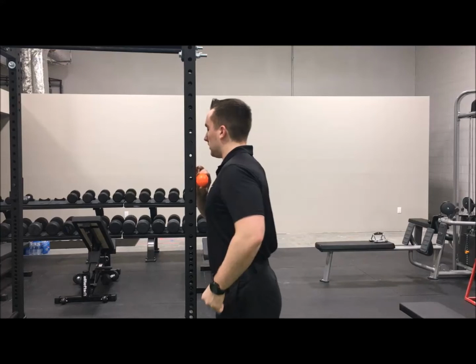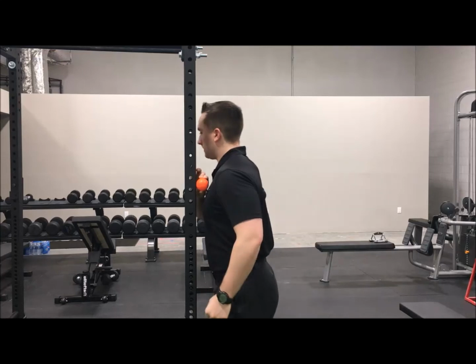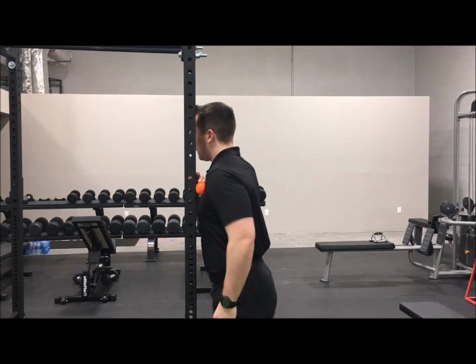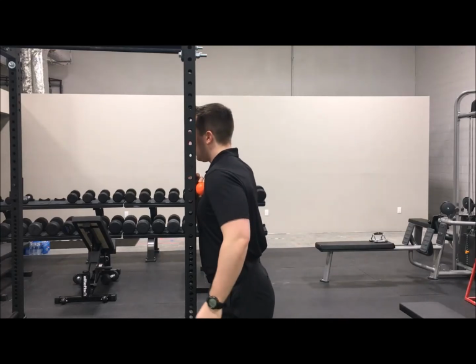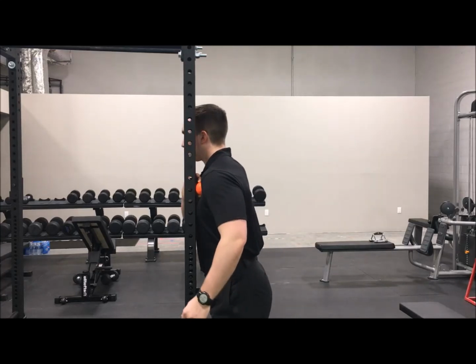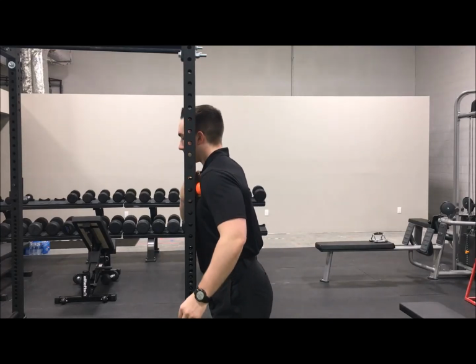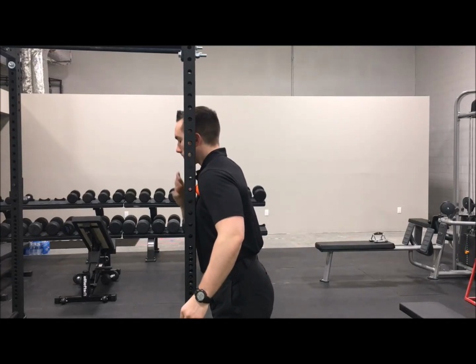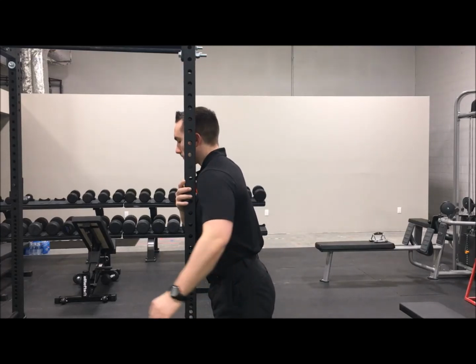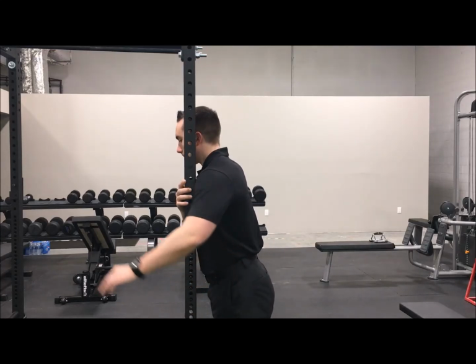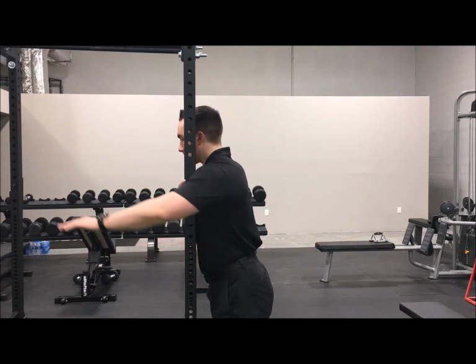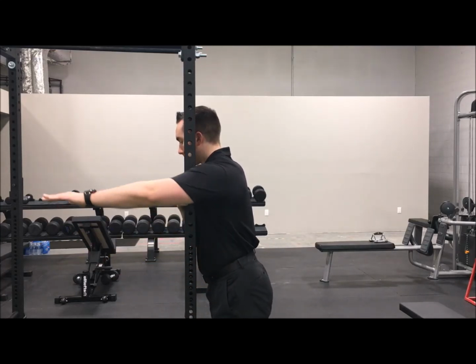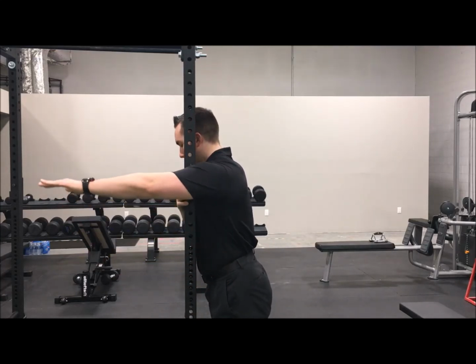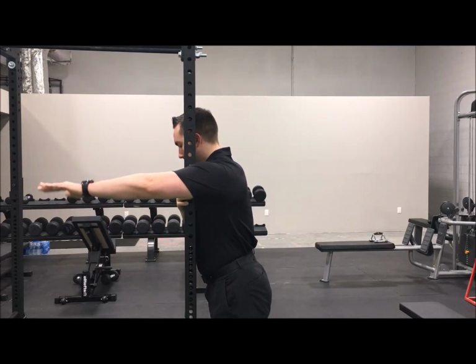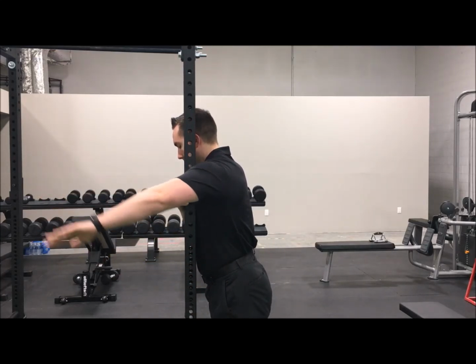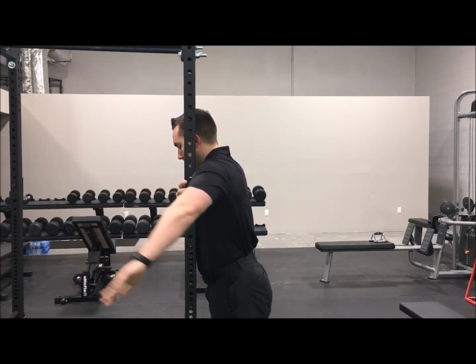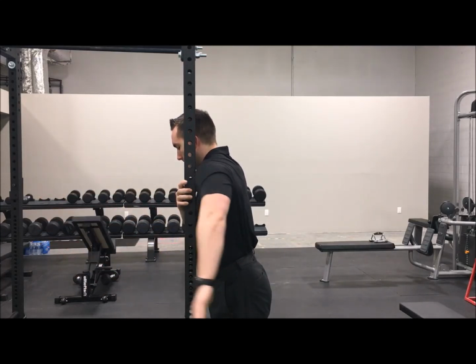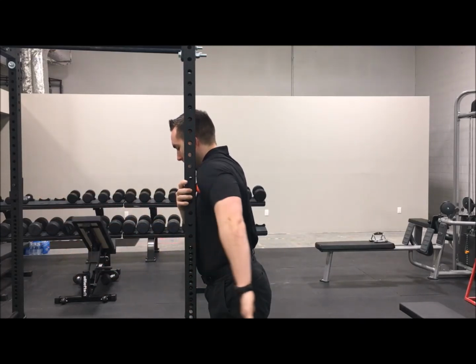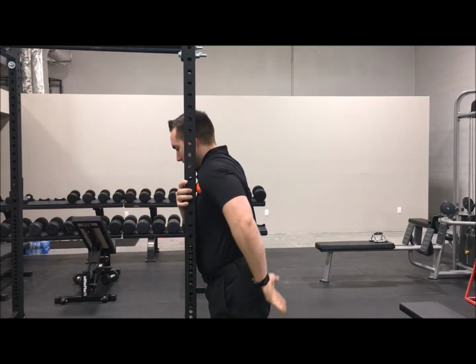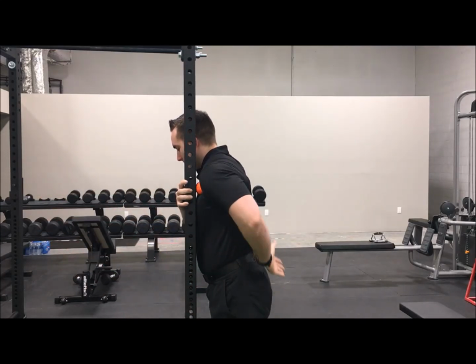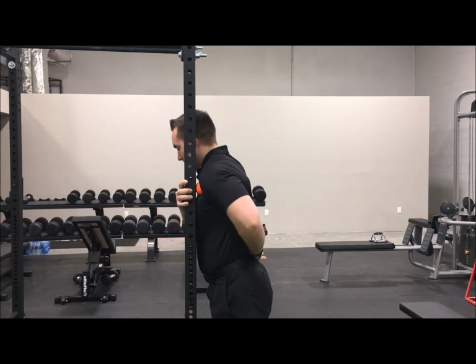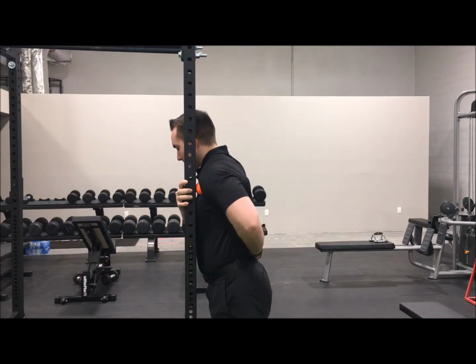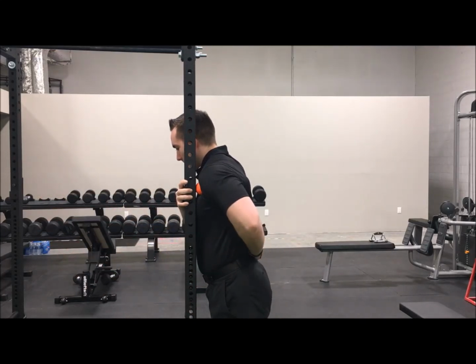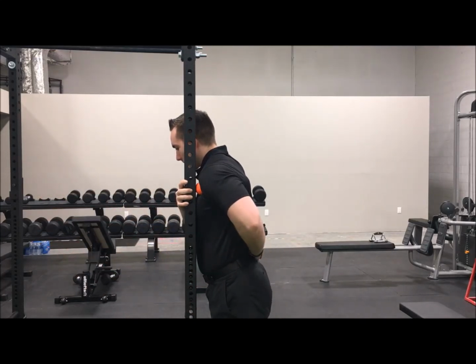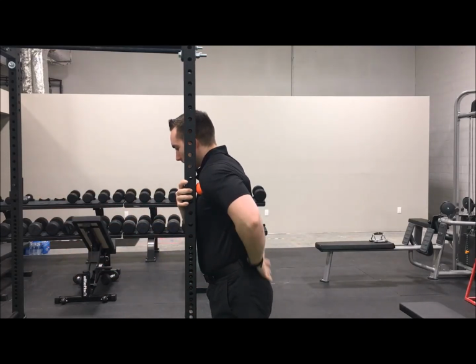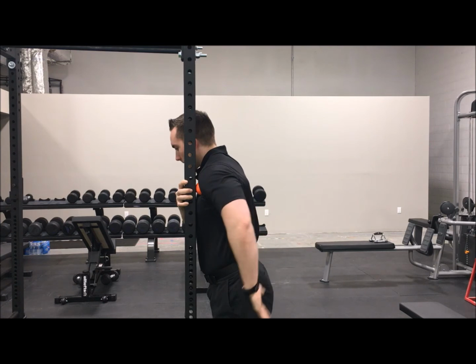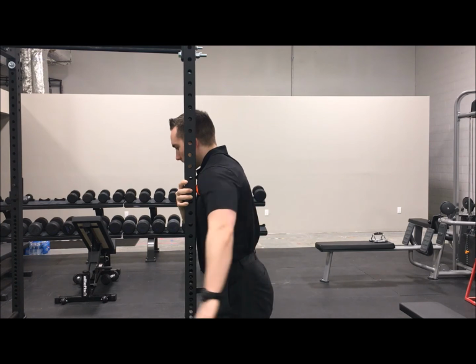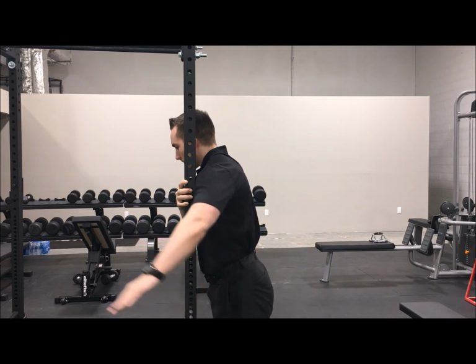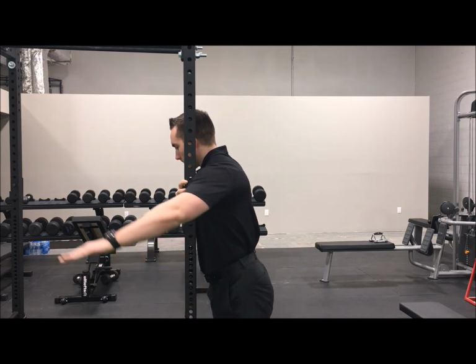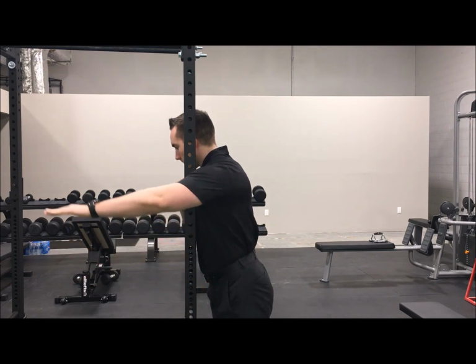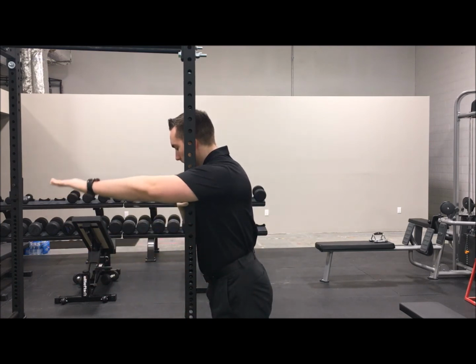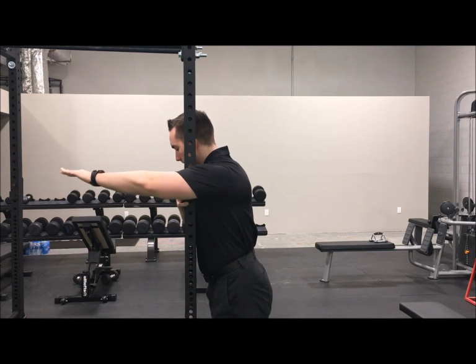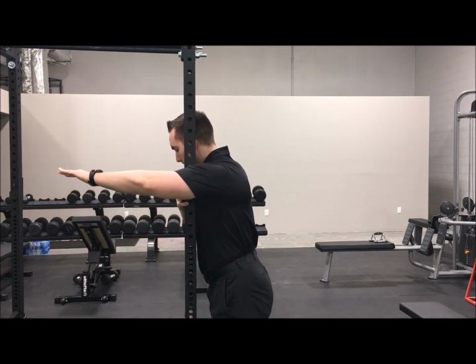Utilizing a squat rack upright, a door frame, or something similar, place the ball on the pectoral muscle.